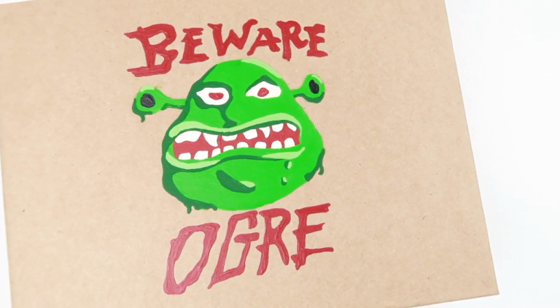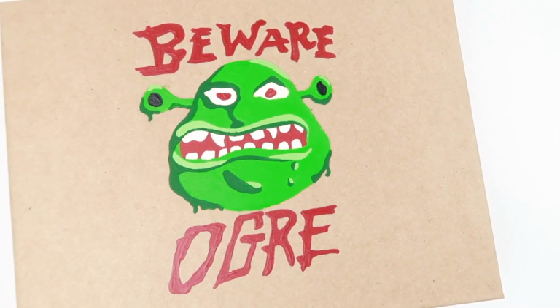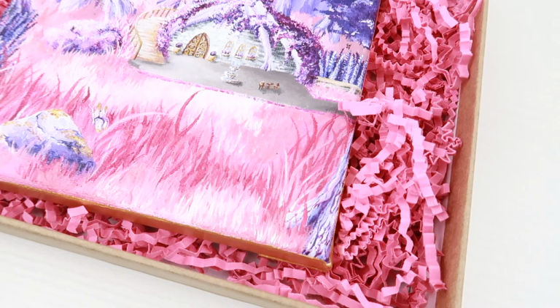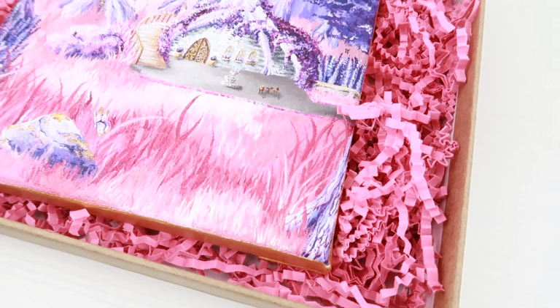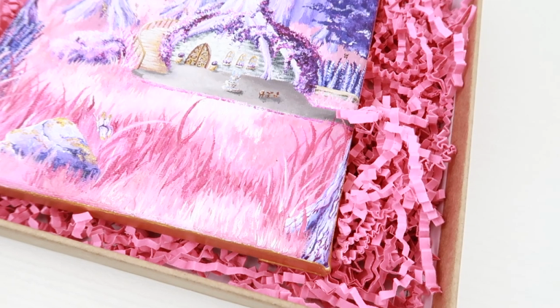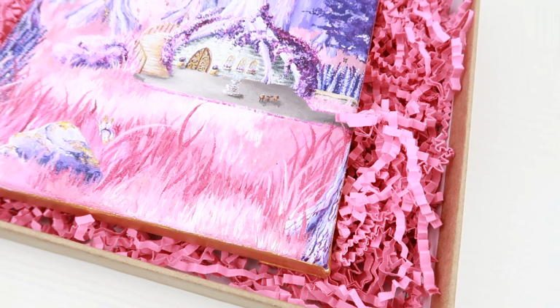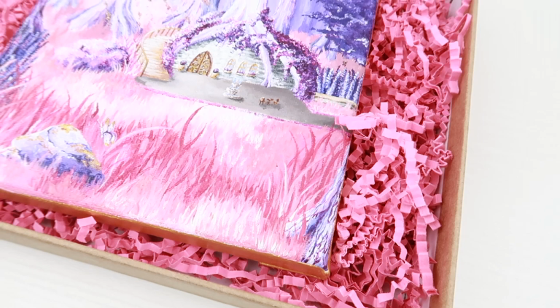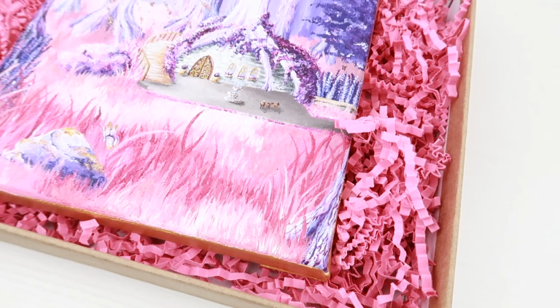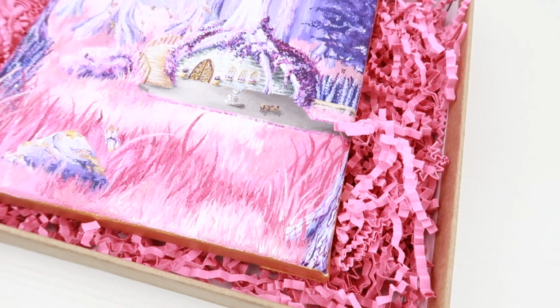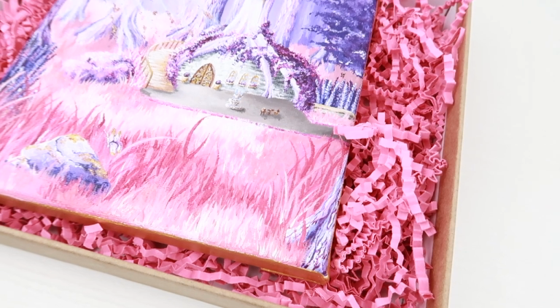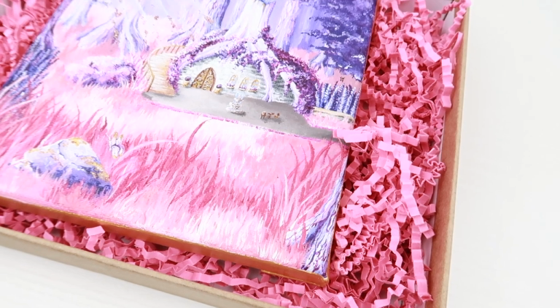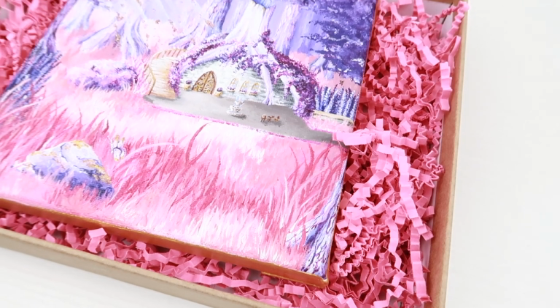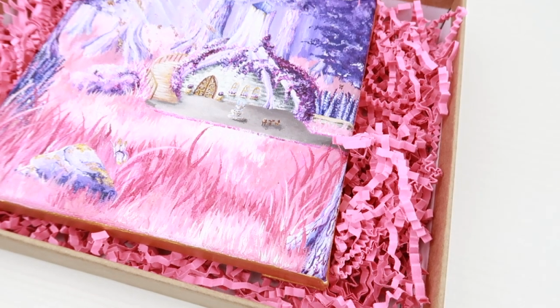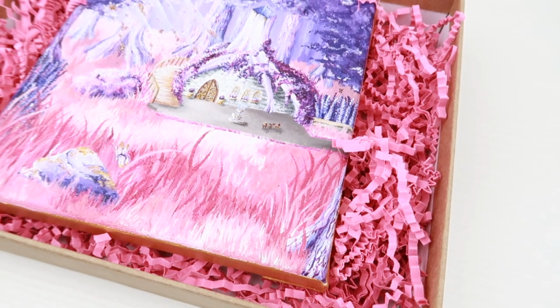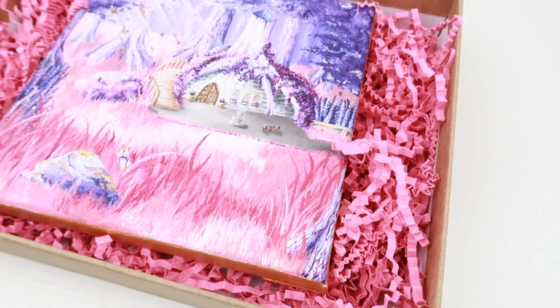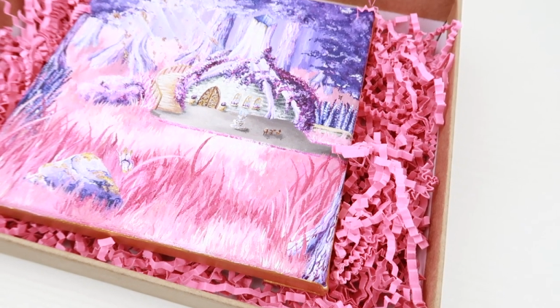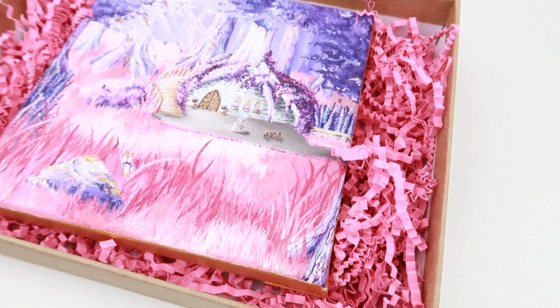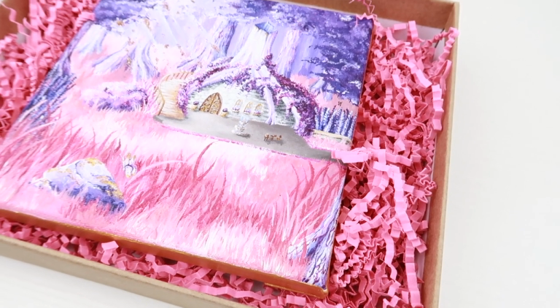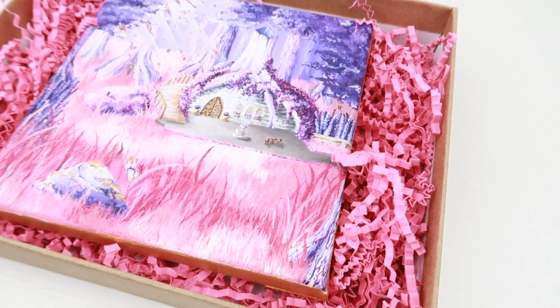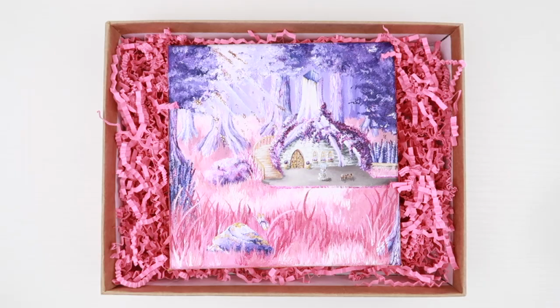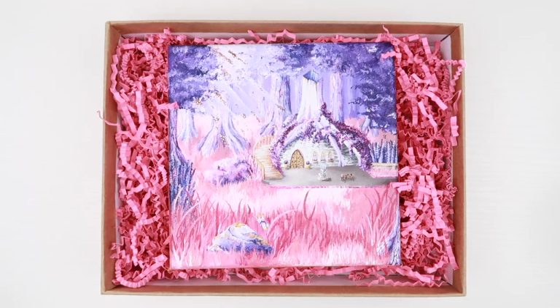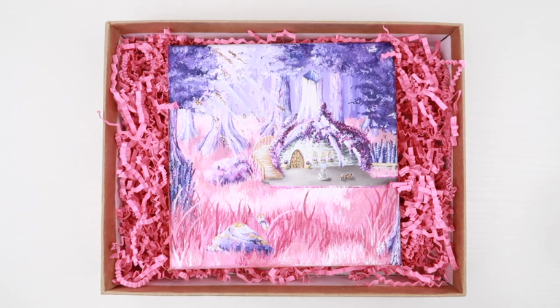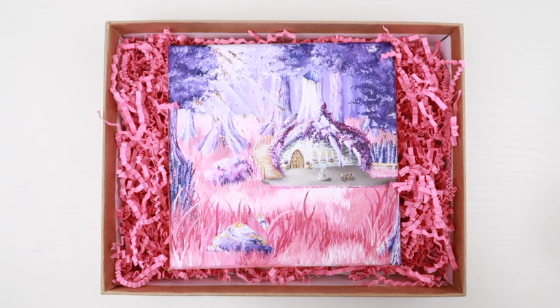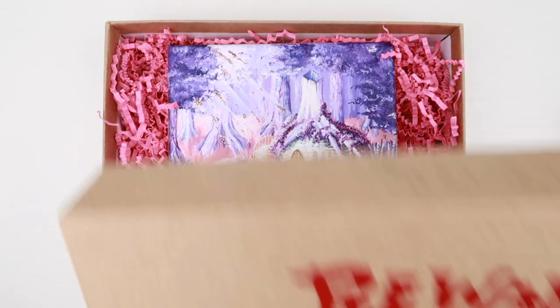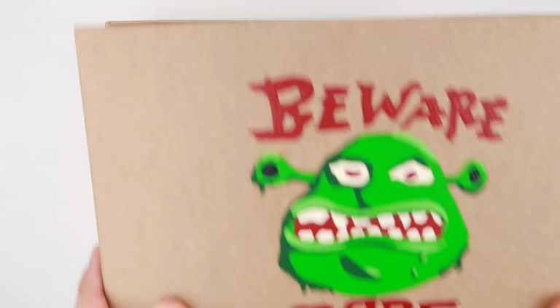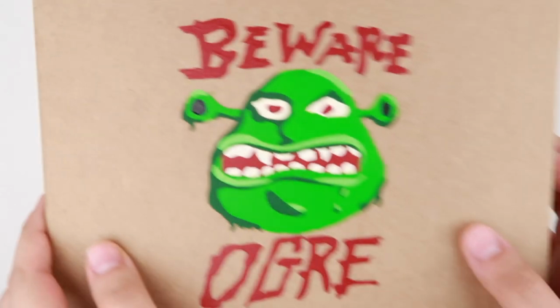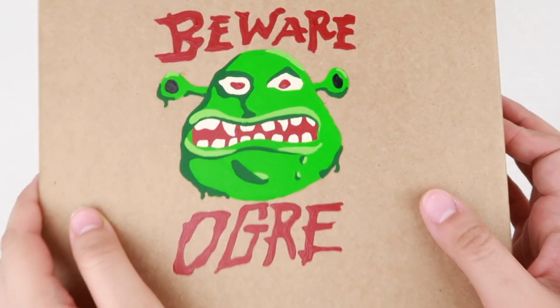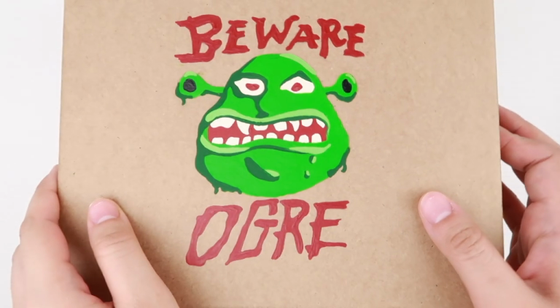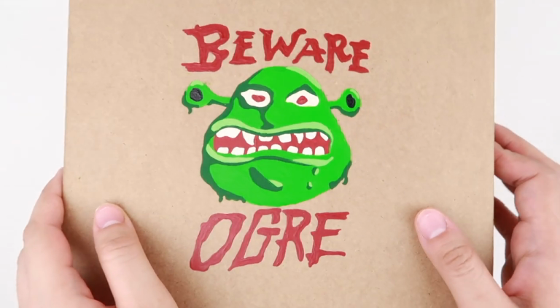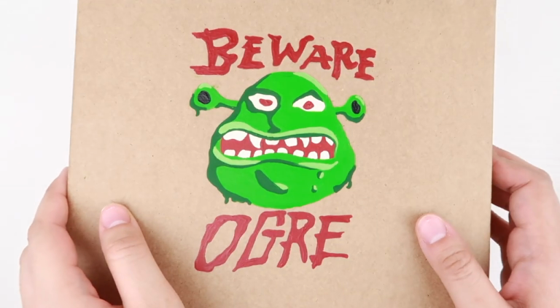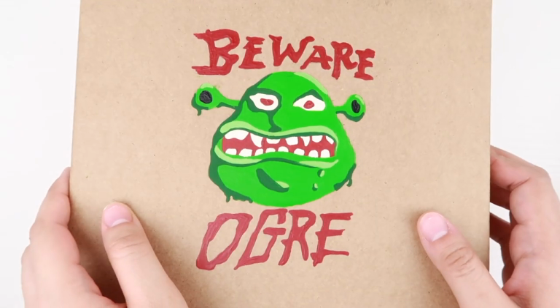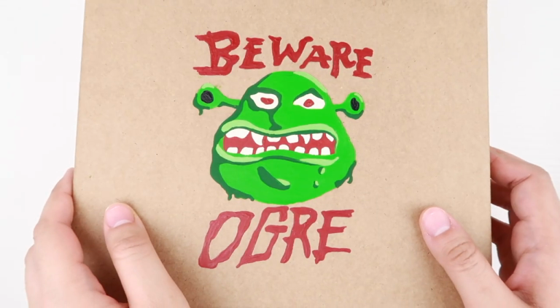And voila! I added some pink crinkled paper and brown twine and it's off to its owner.